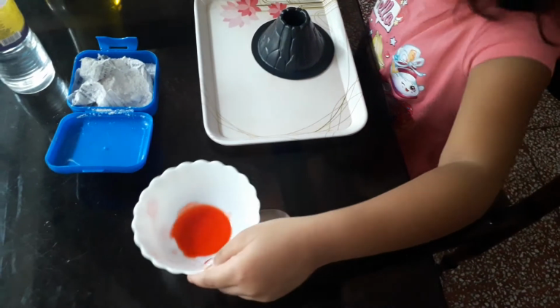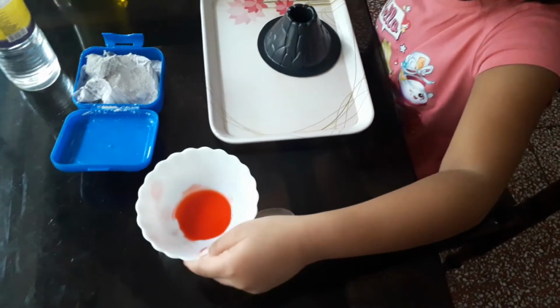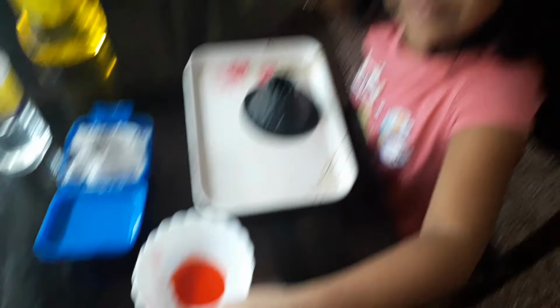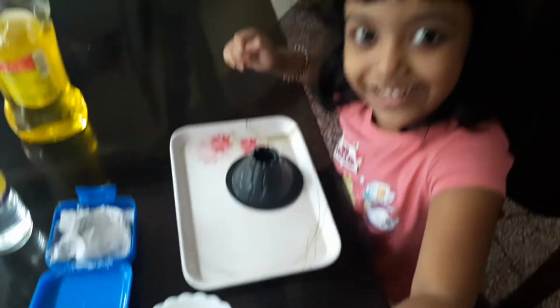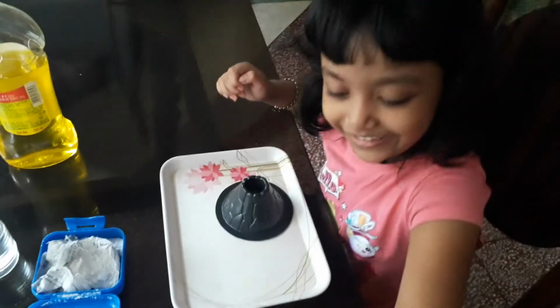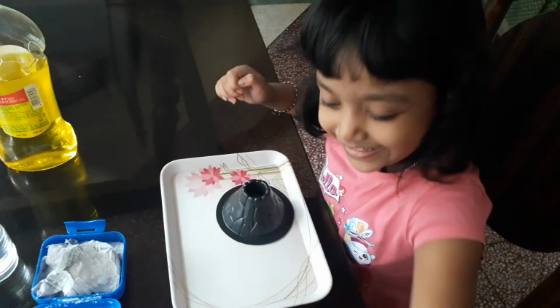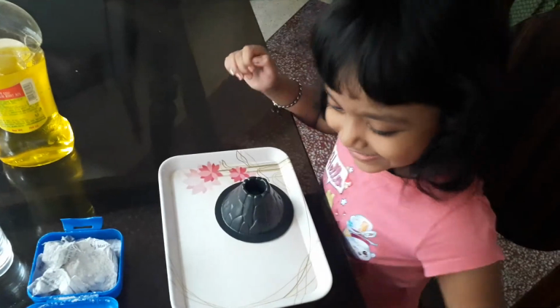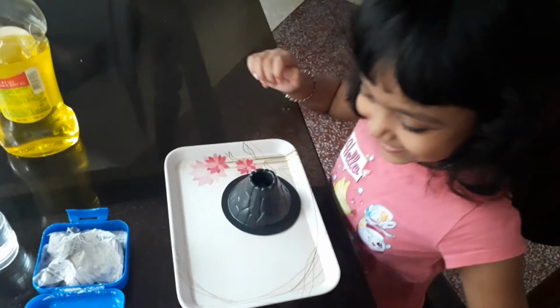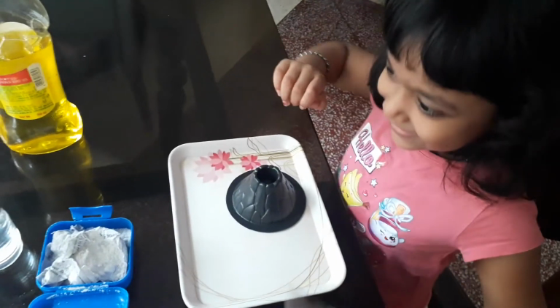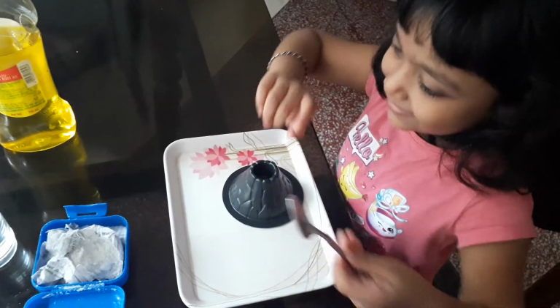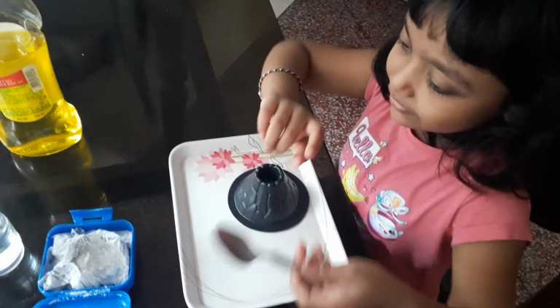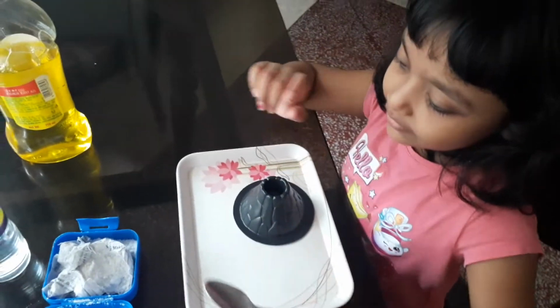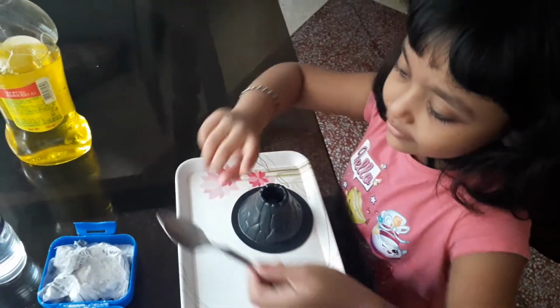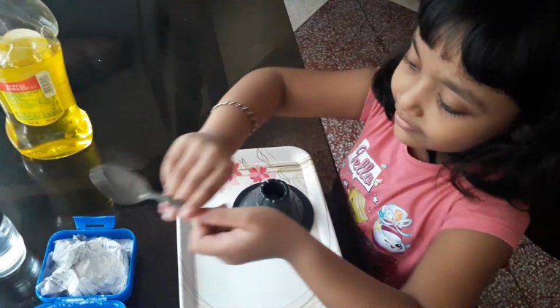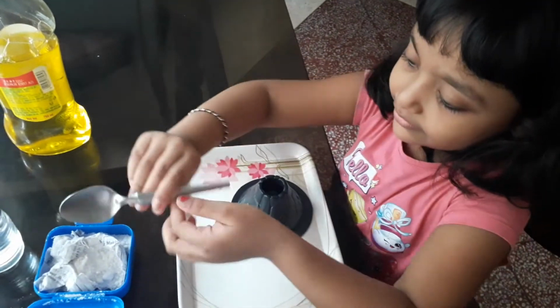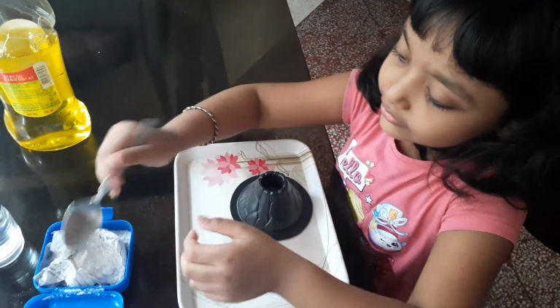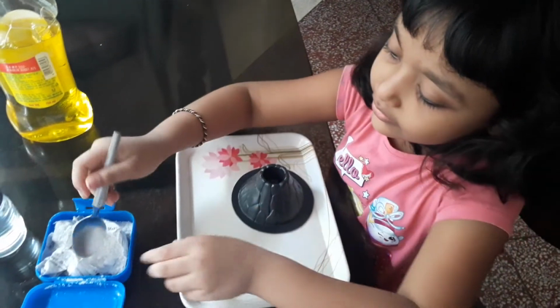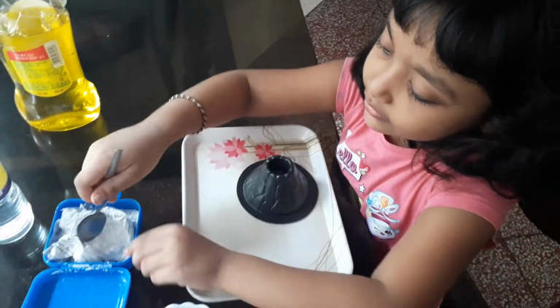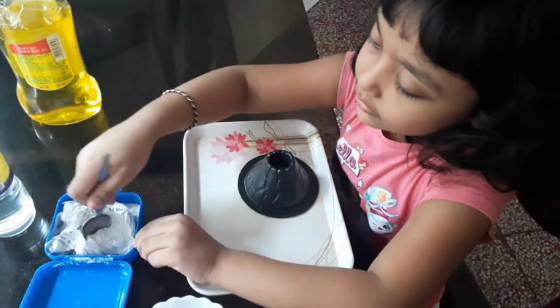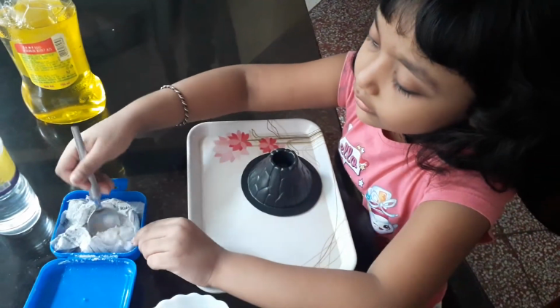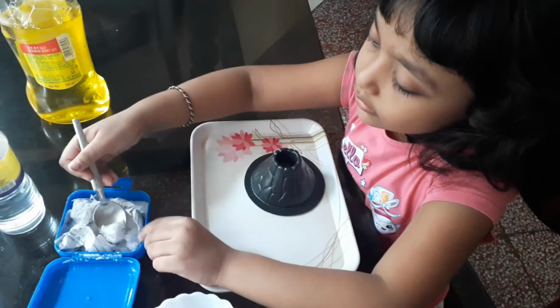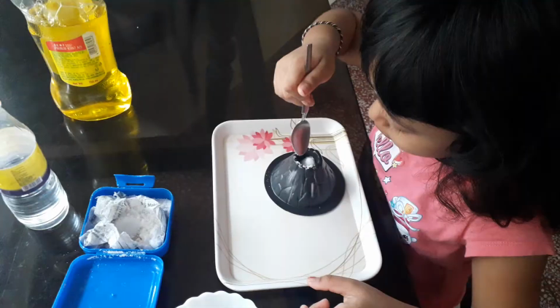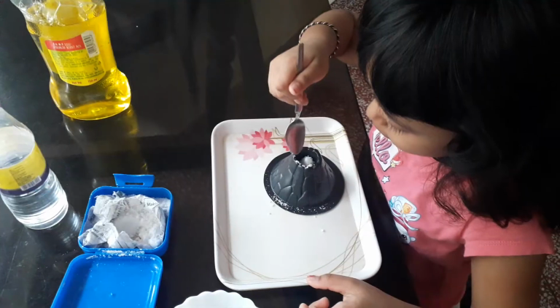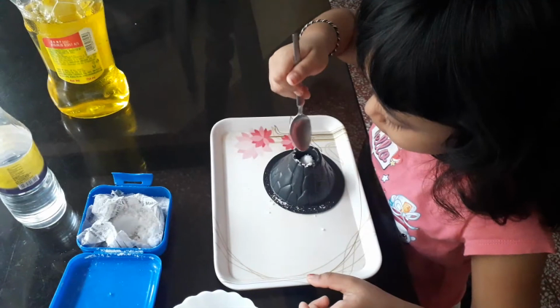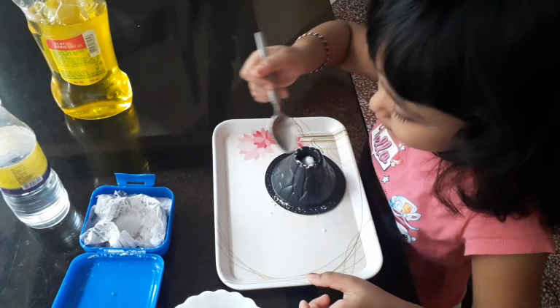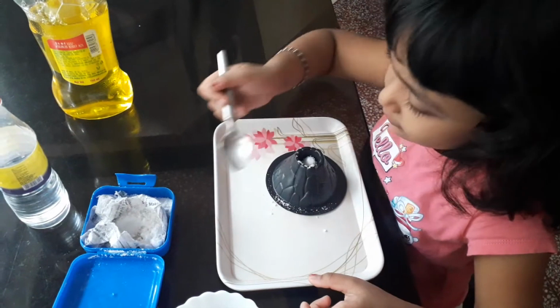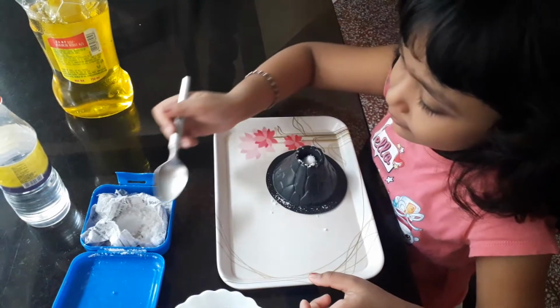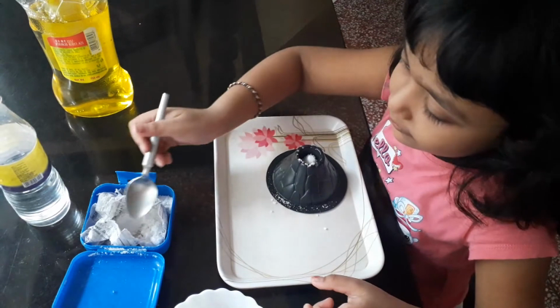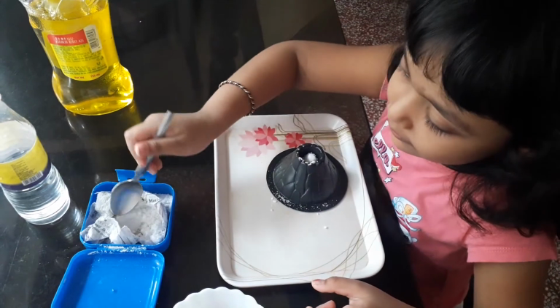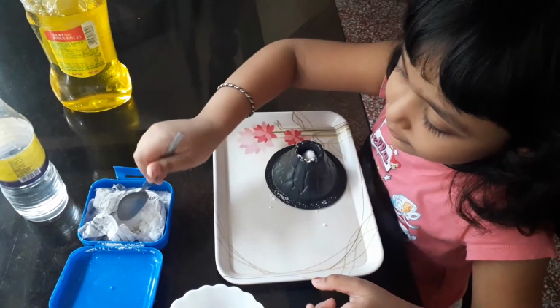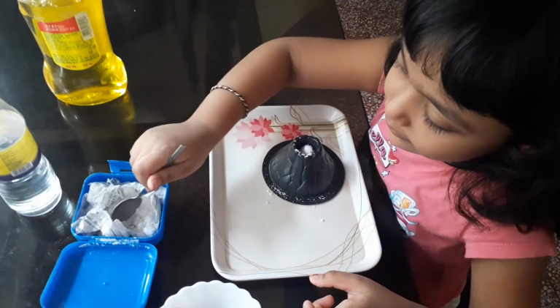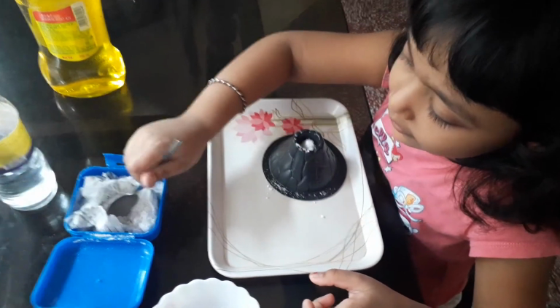So I need a tray. I'm going to use the tray.